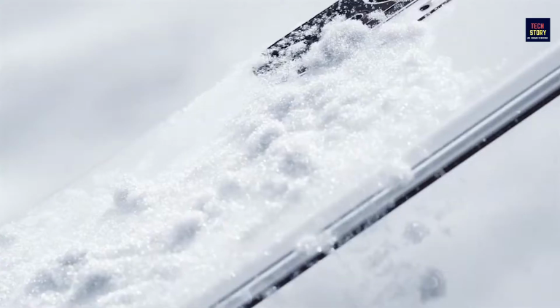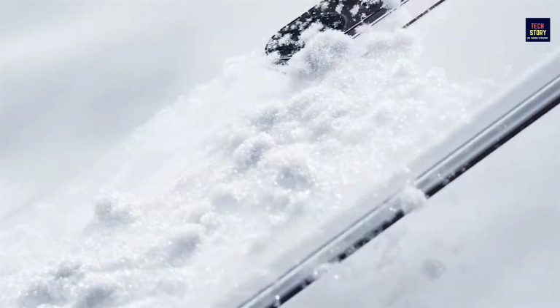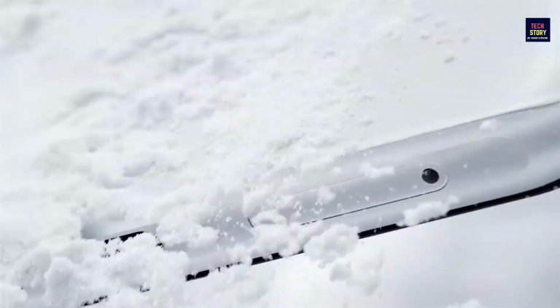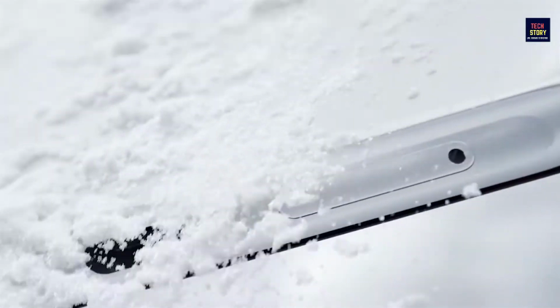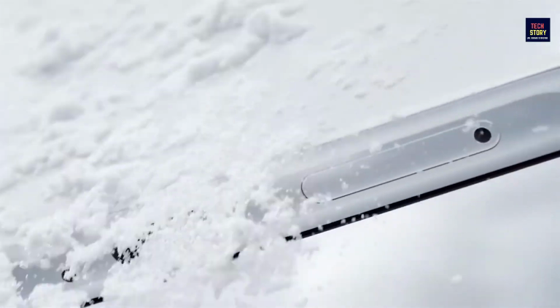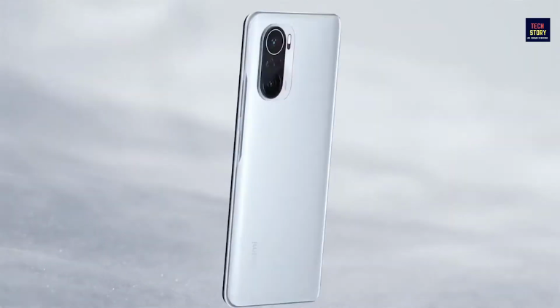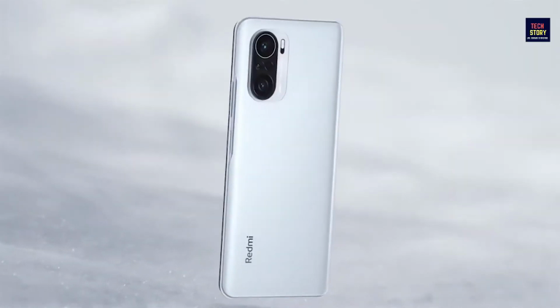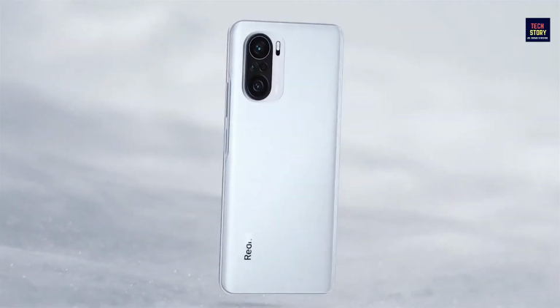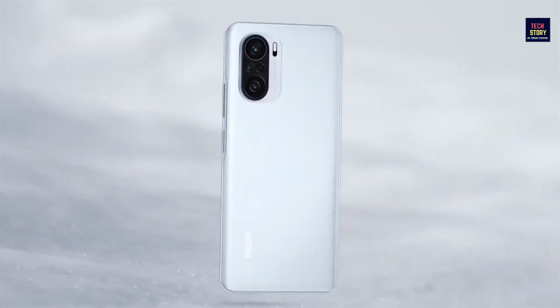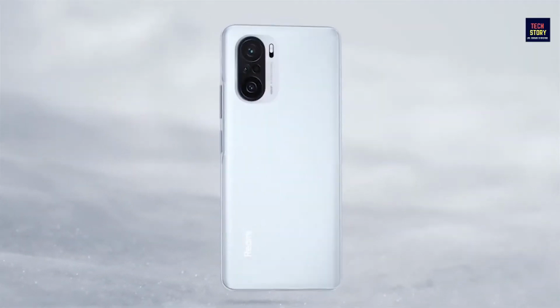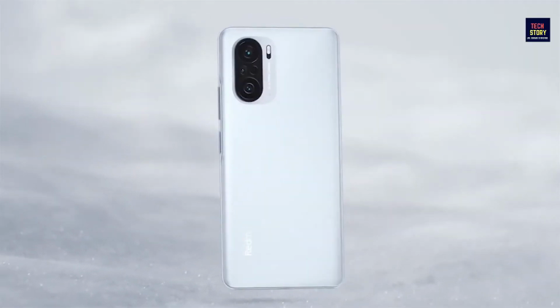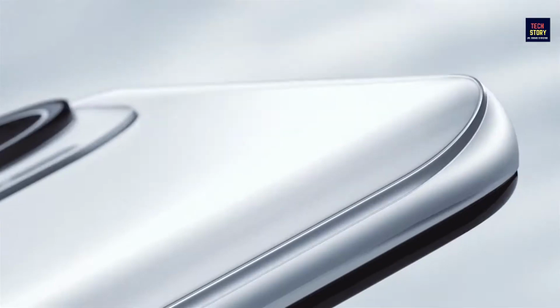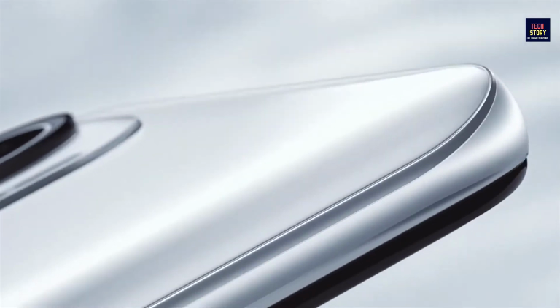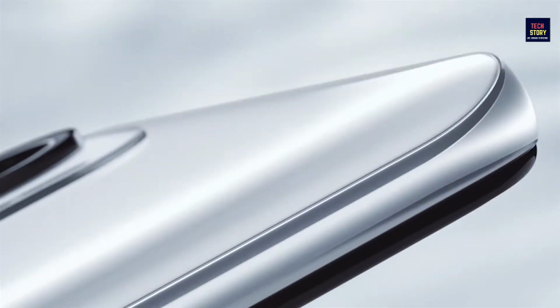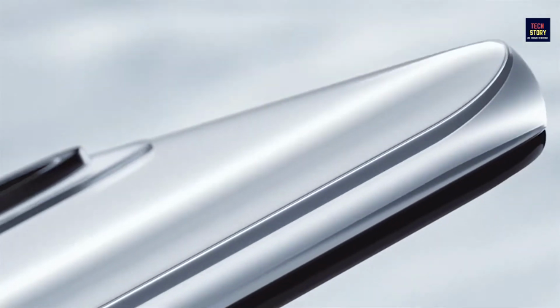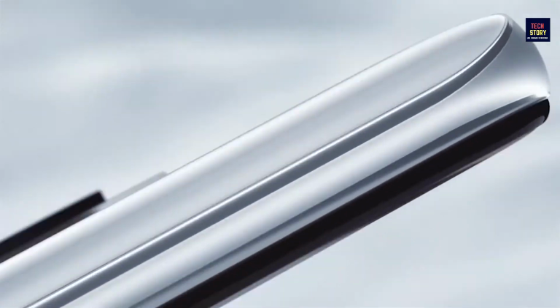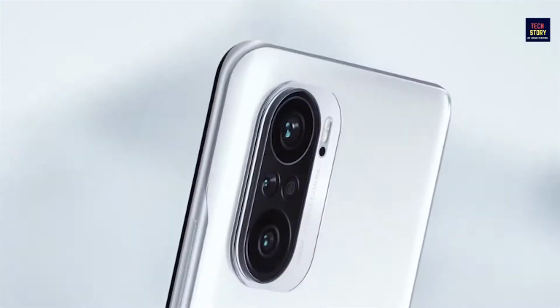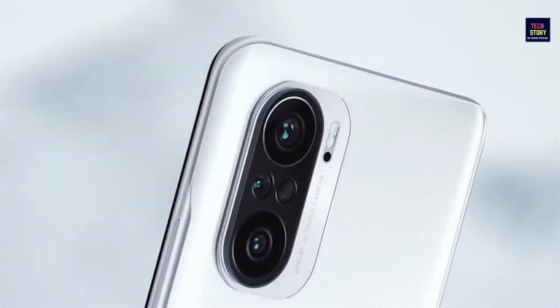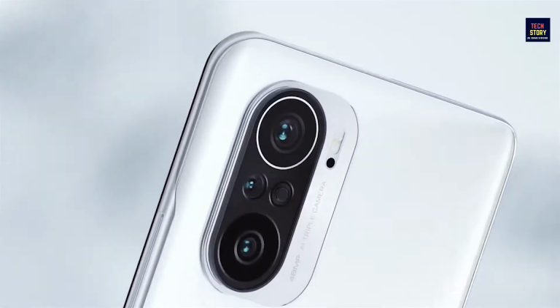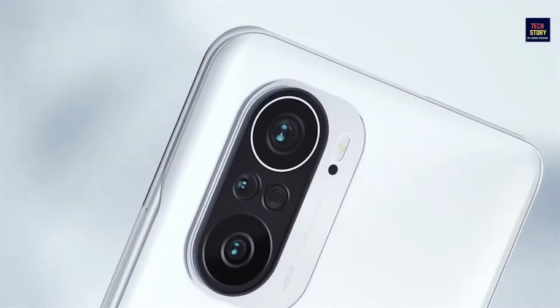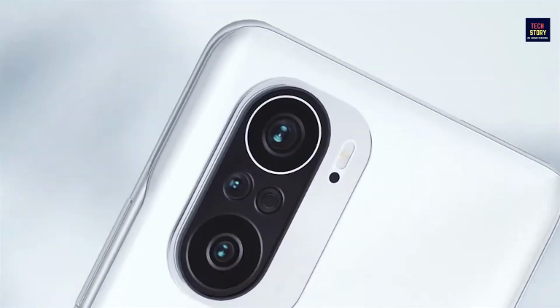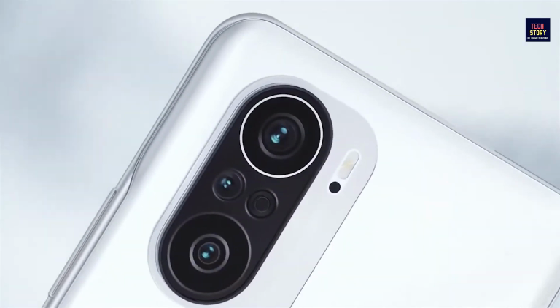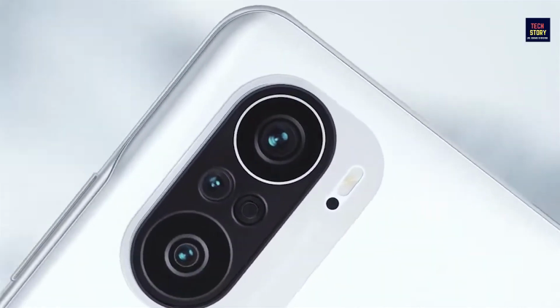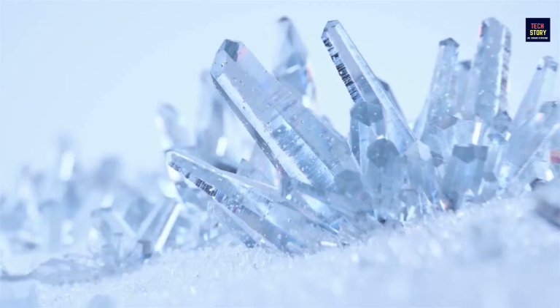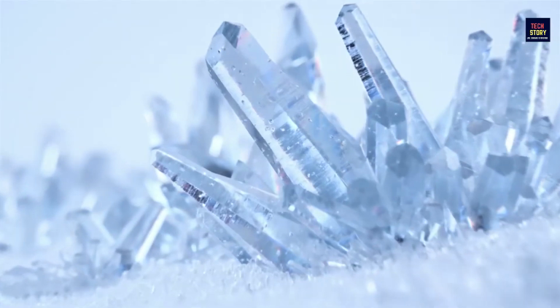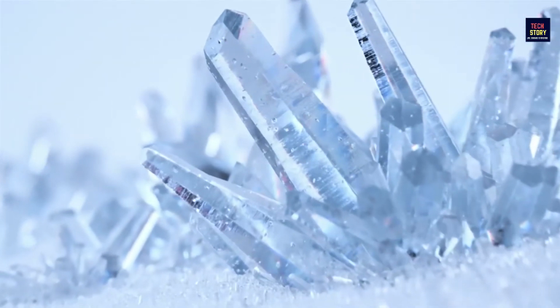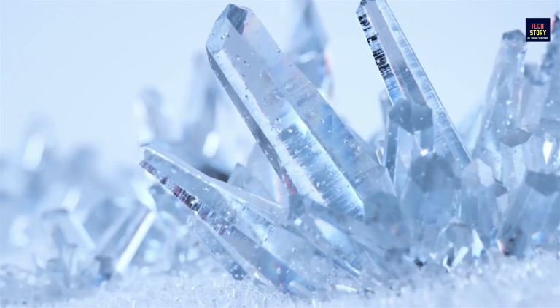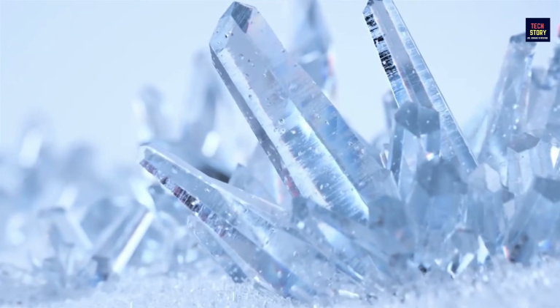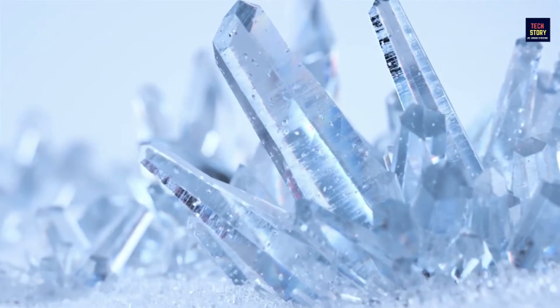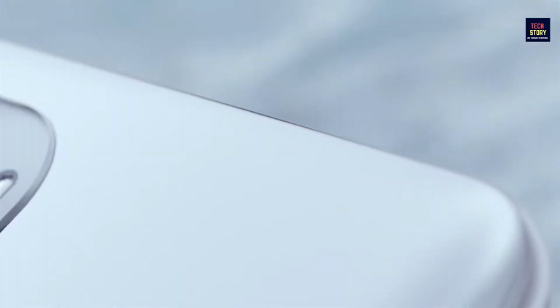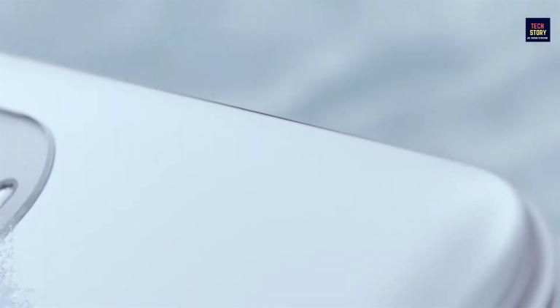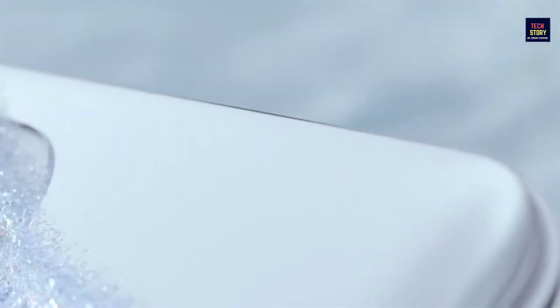Assalamualaikum, how are you? I hope you are all okay. Today we are going to talk about Redmi K40 Pro Plus.